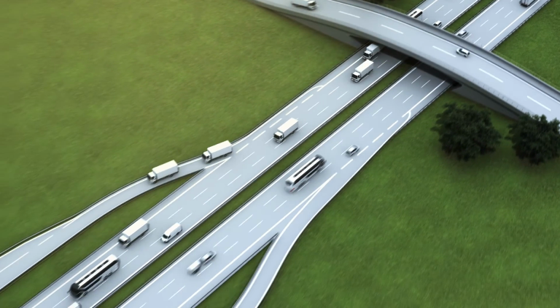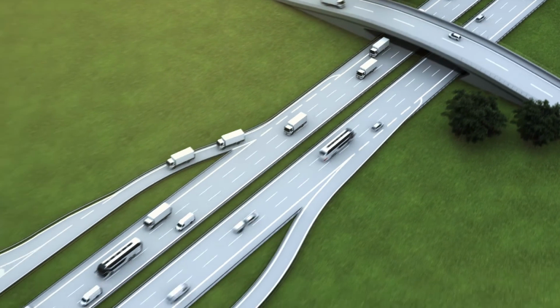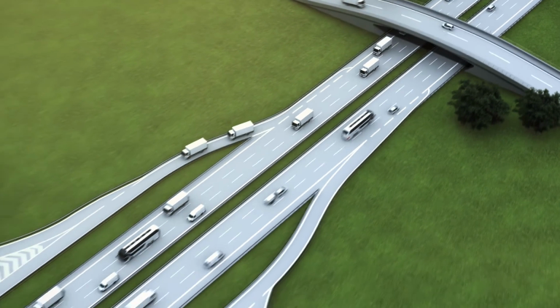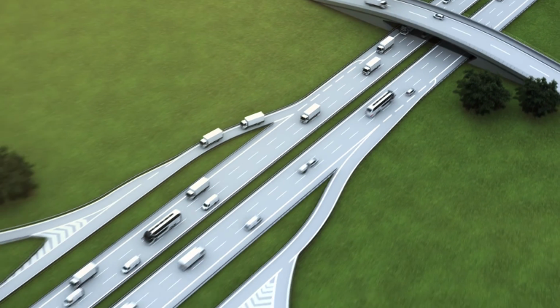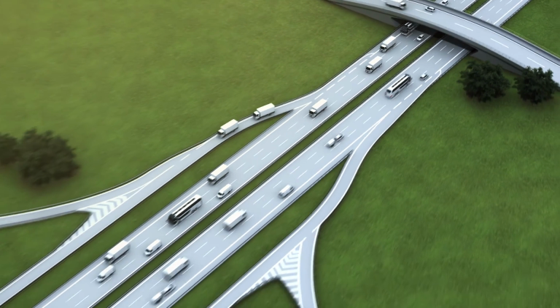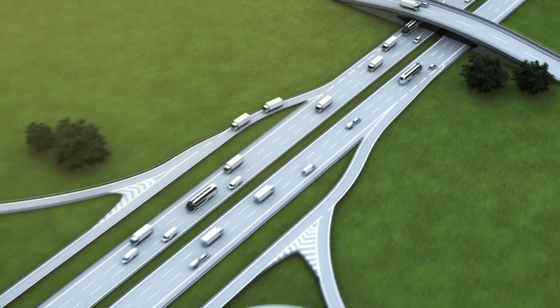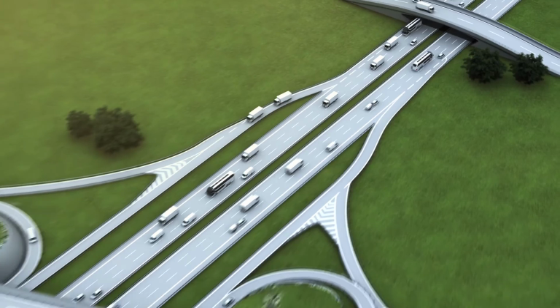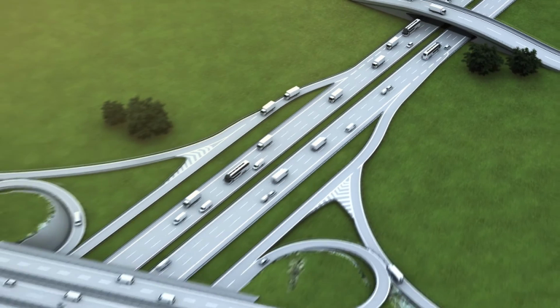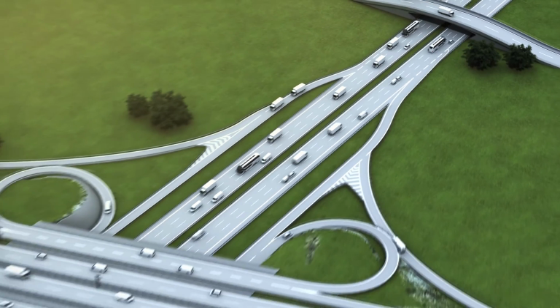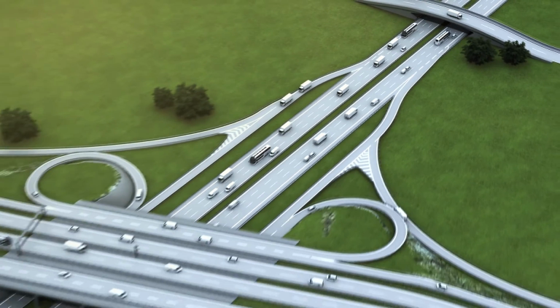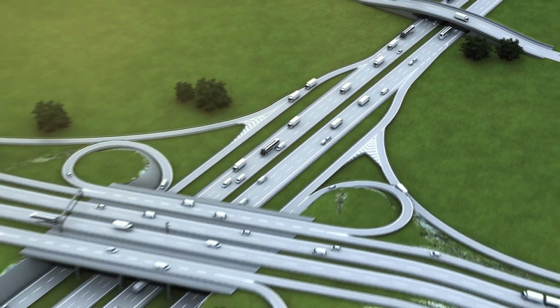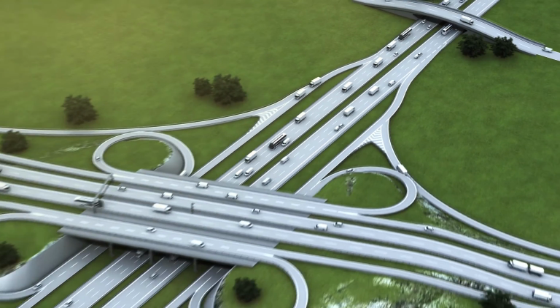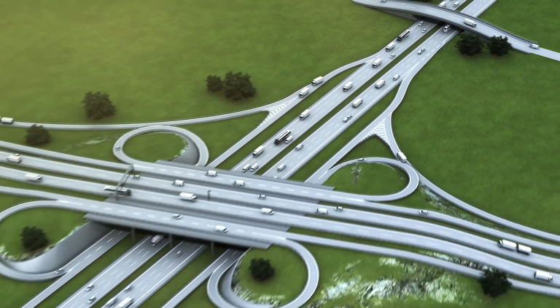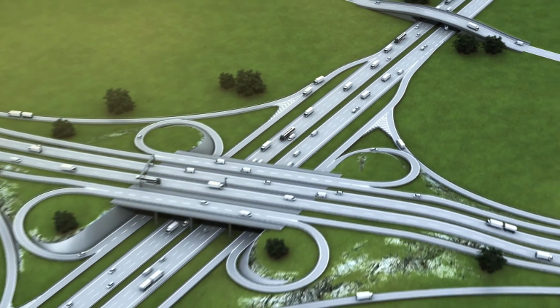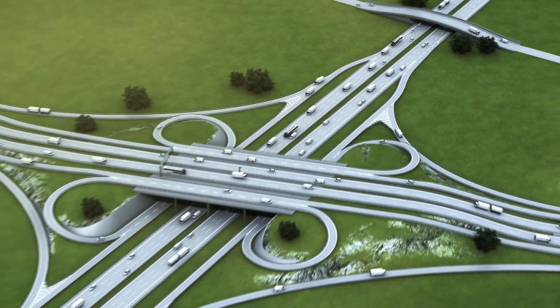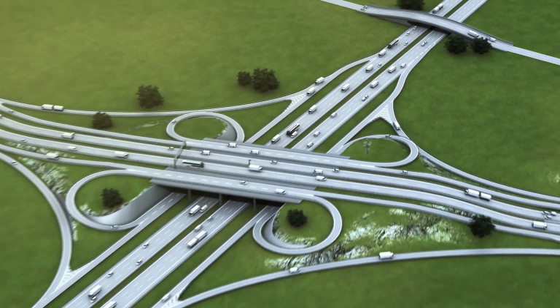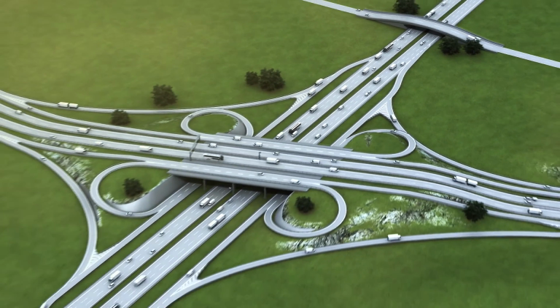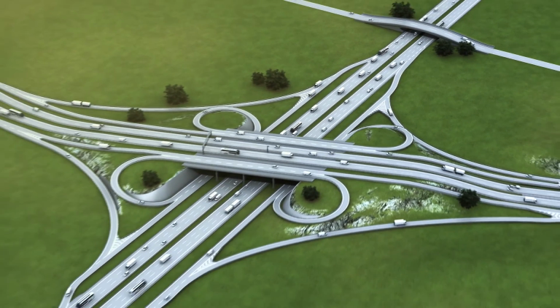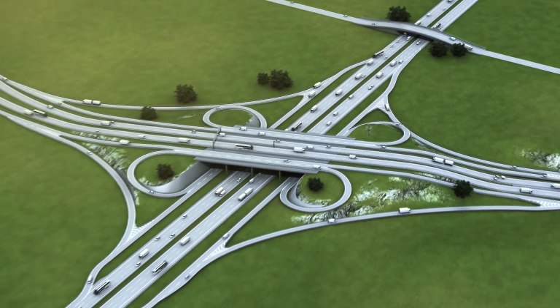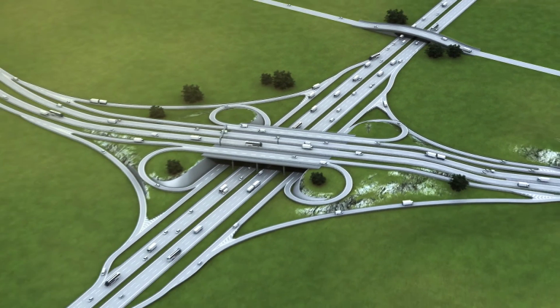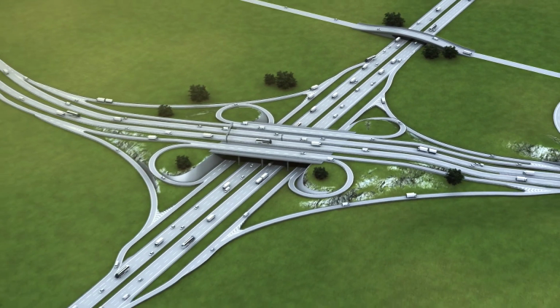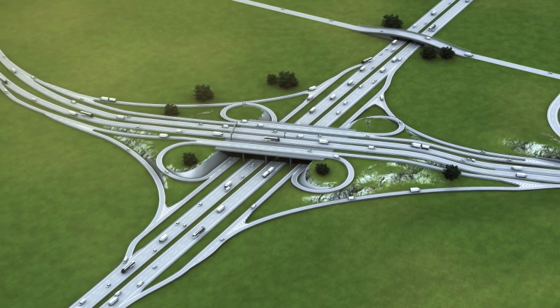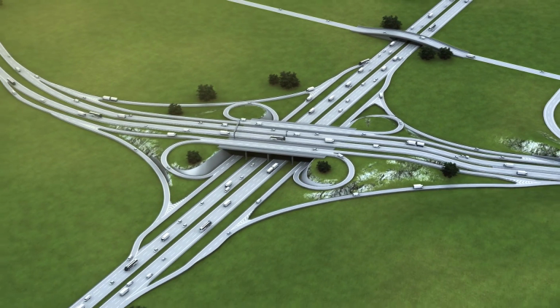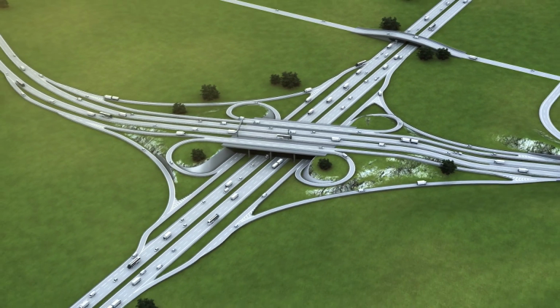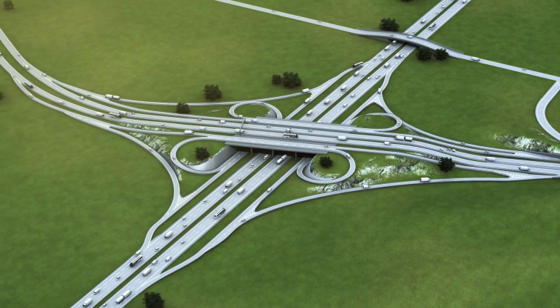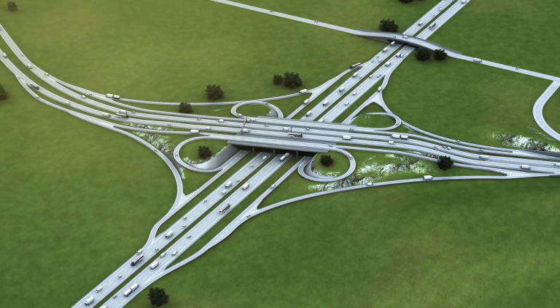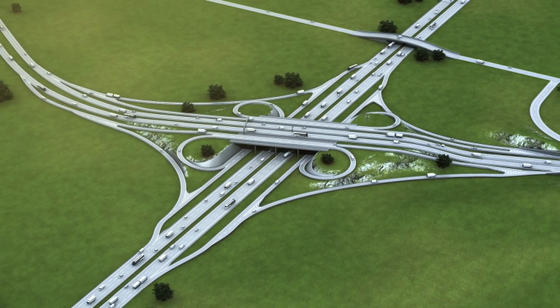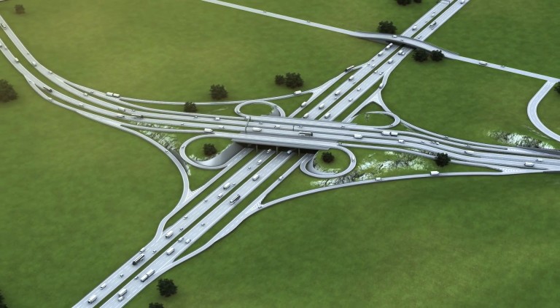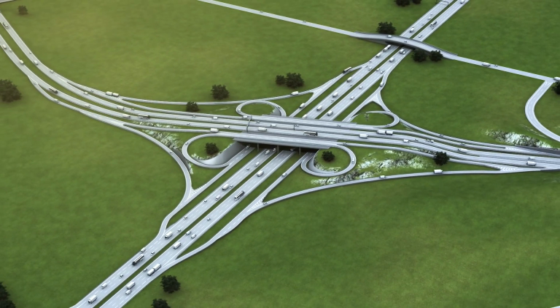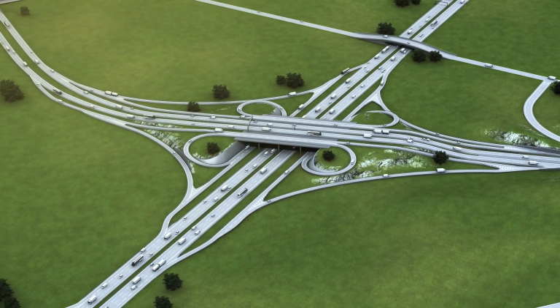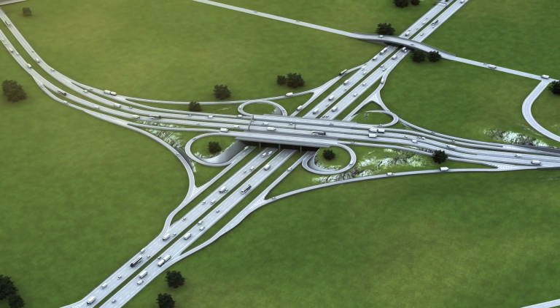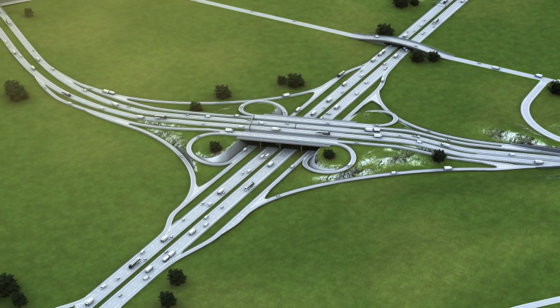TIC501 Pro — the system for high-precision vehicle classification, traffic management and analysis.